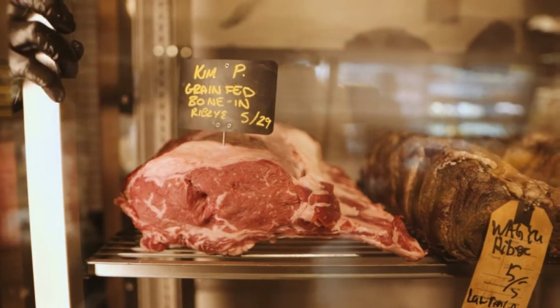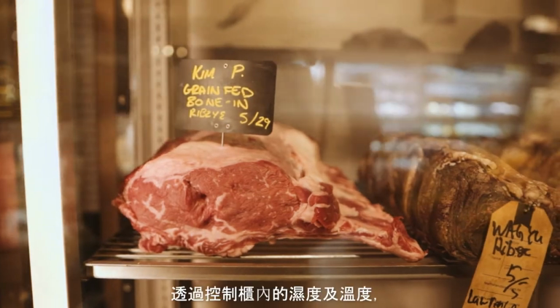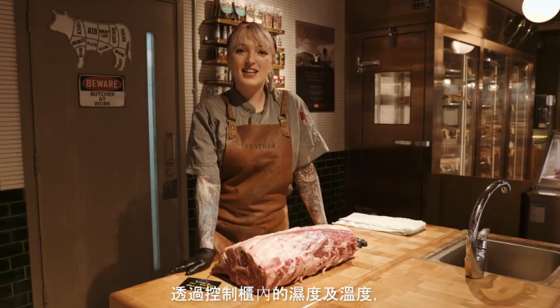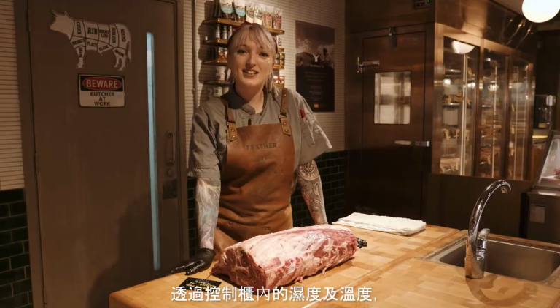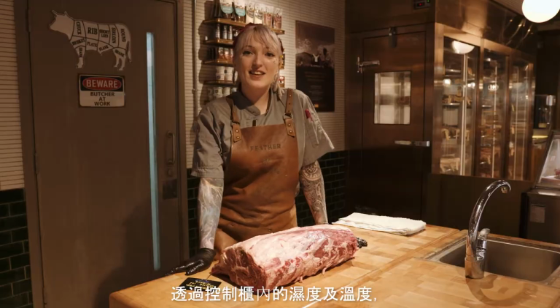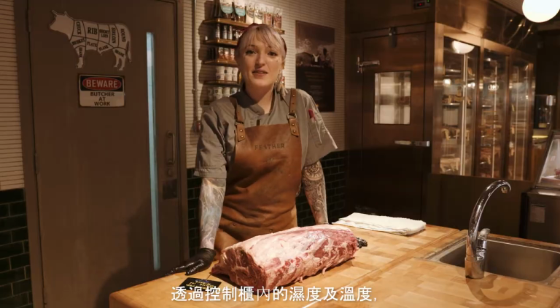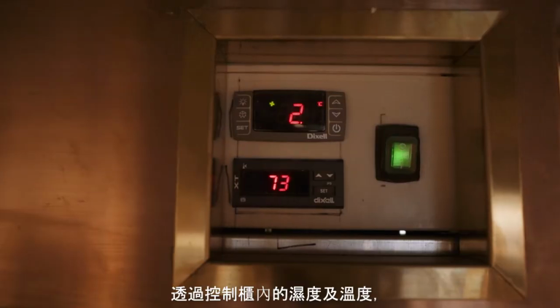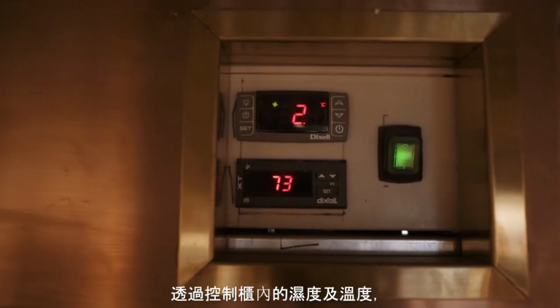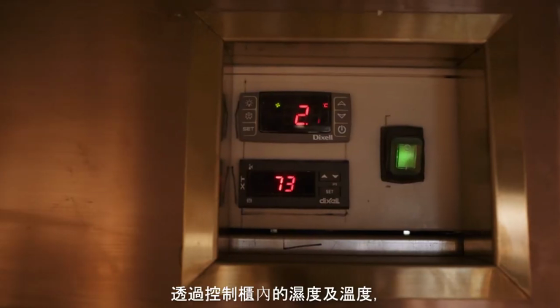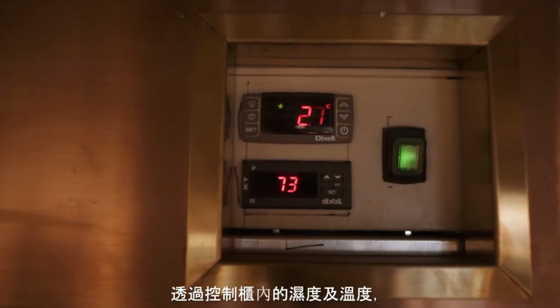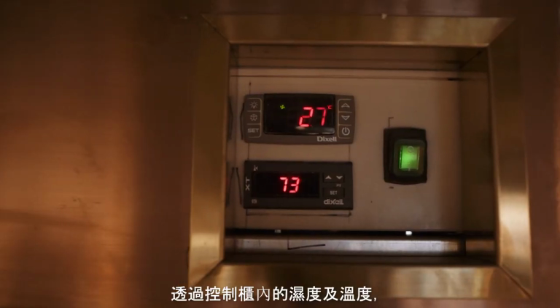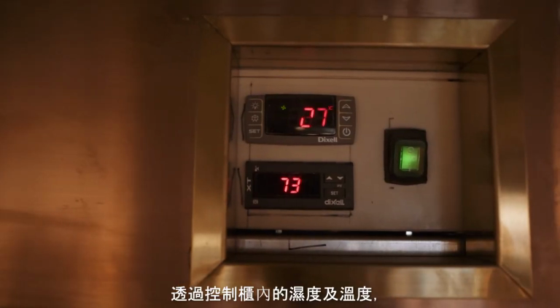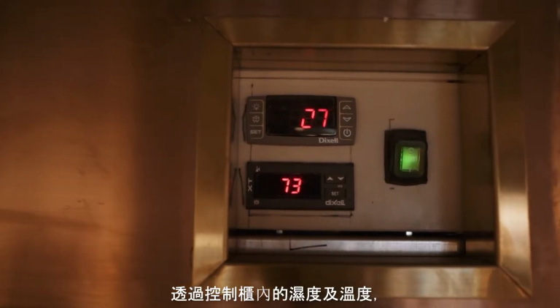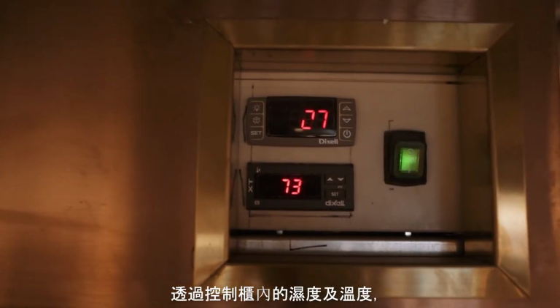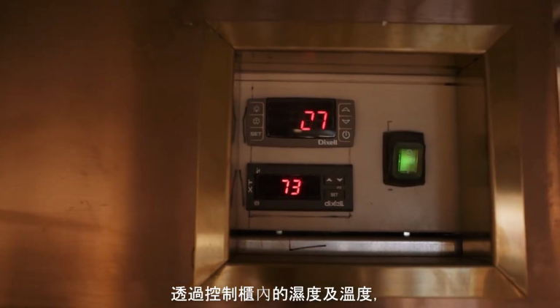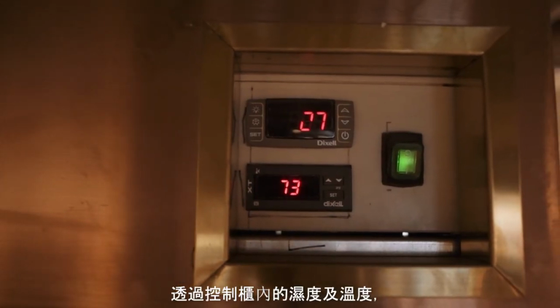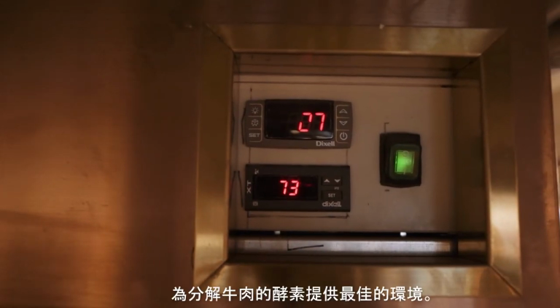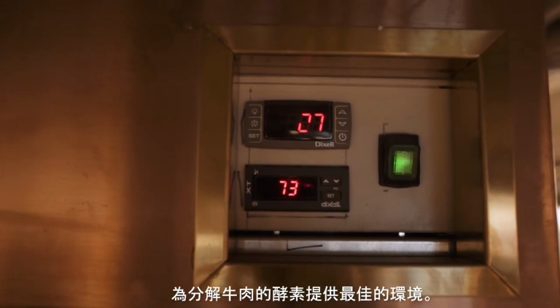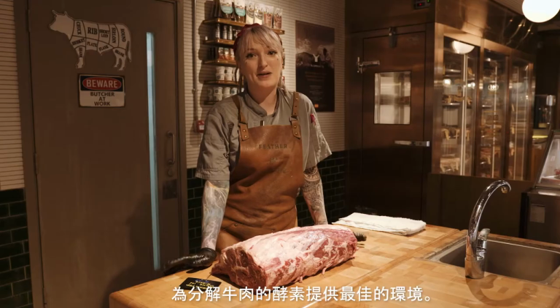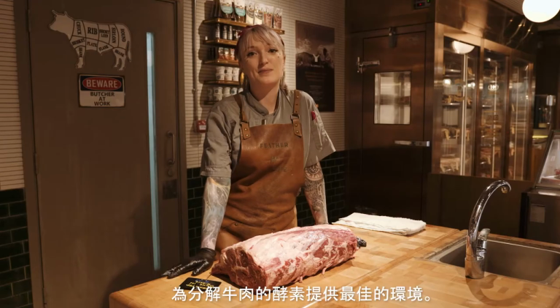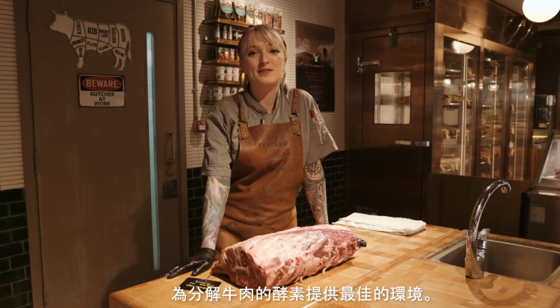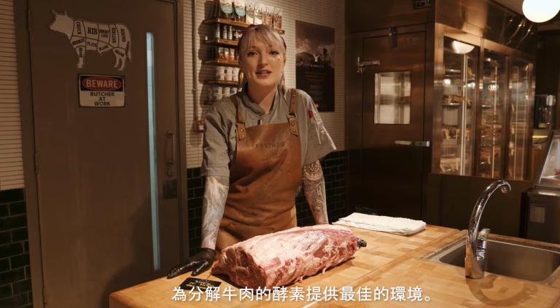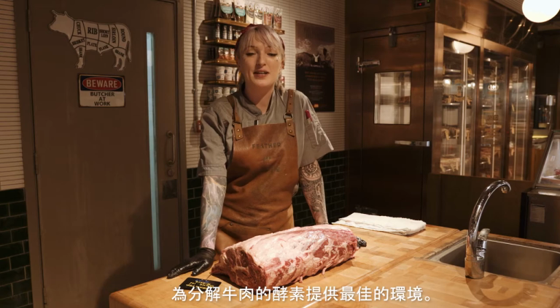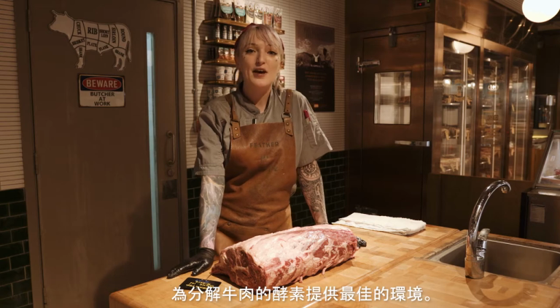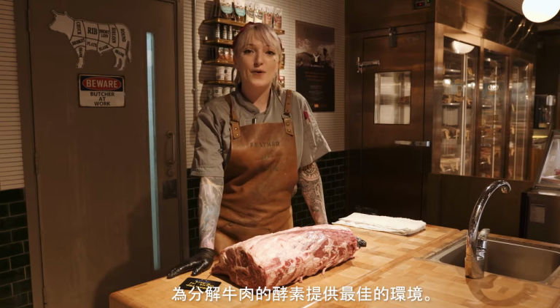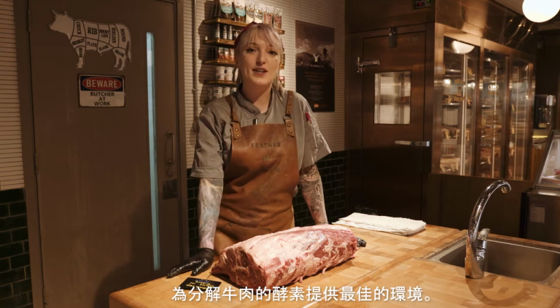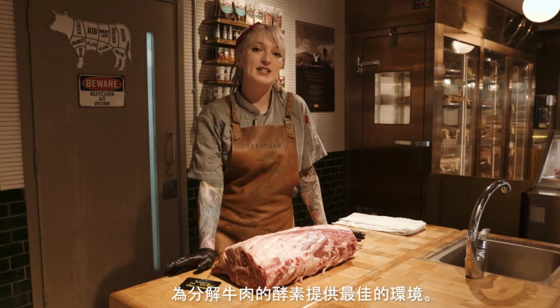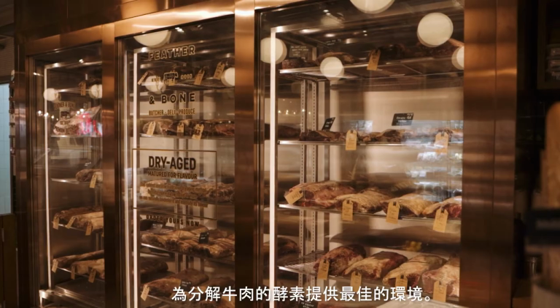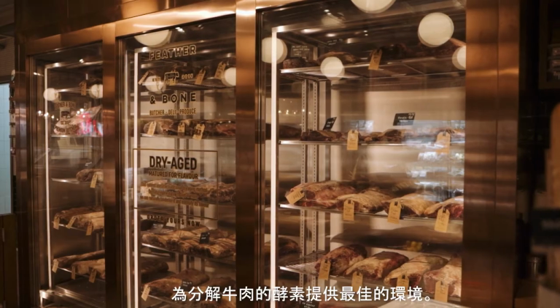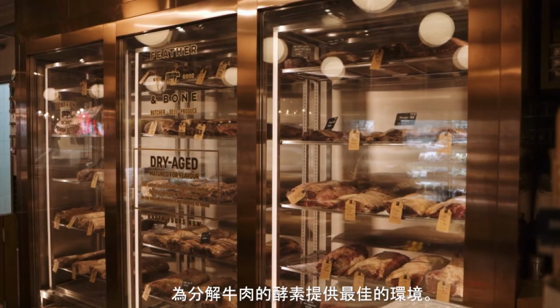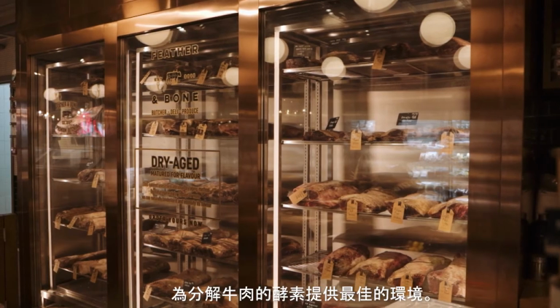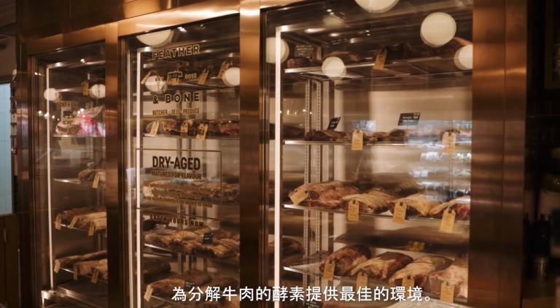Once there, the humidity and temperature will be controlled to provide the best possible environment for the enzymes to break down the meat.